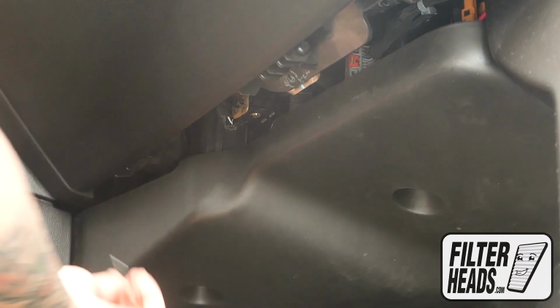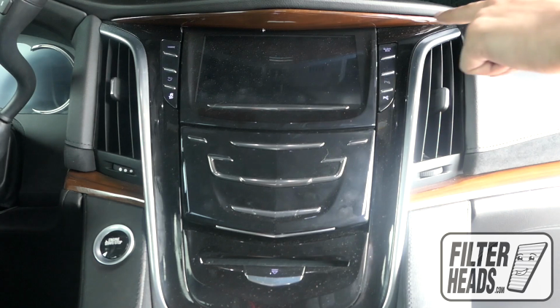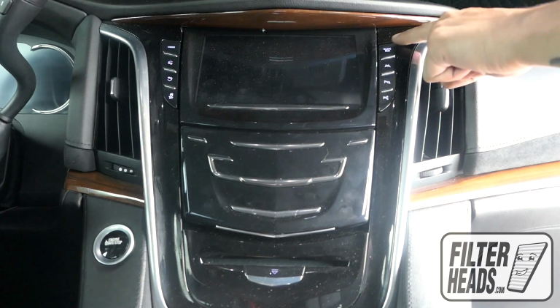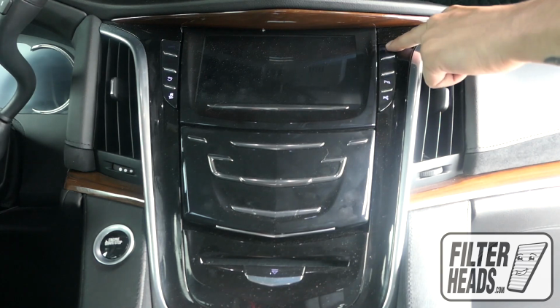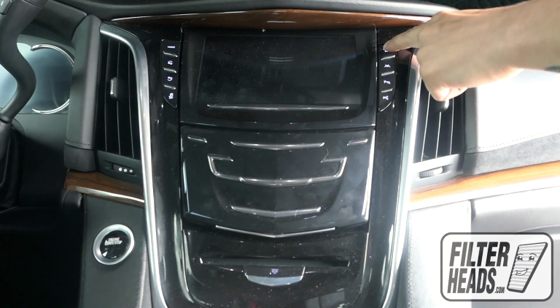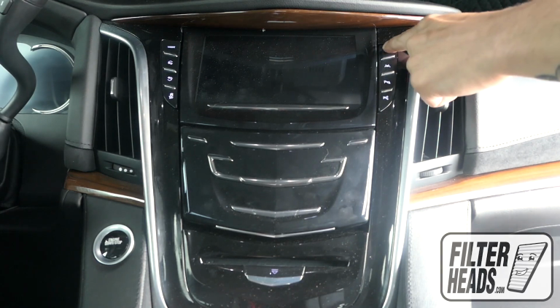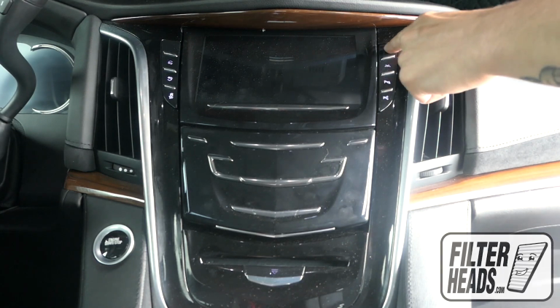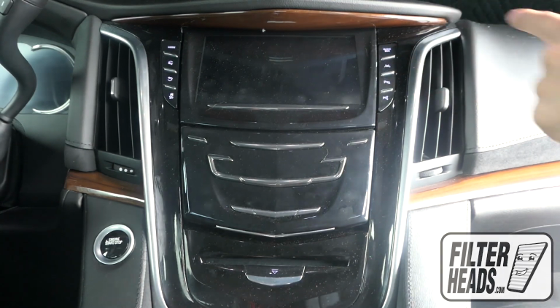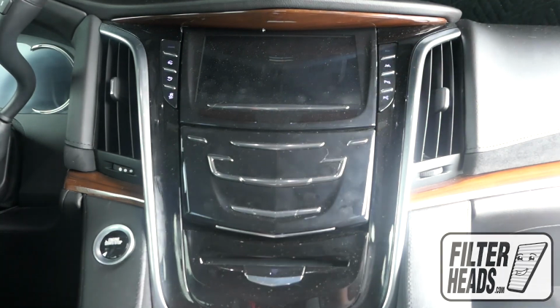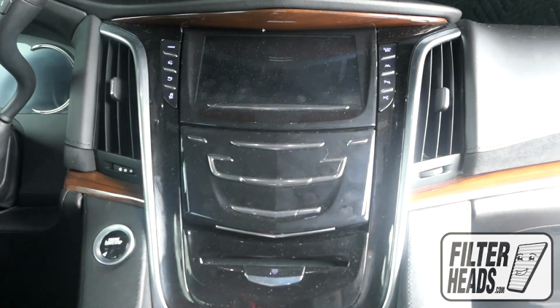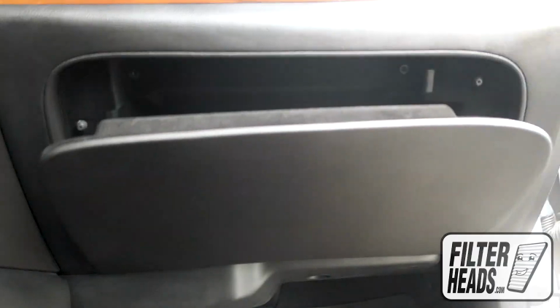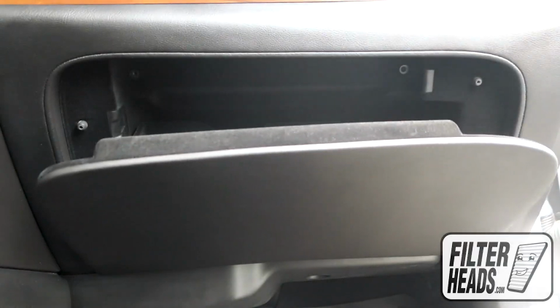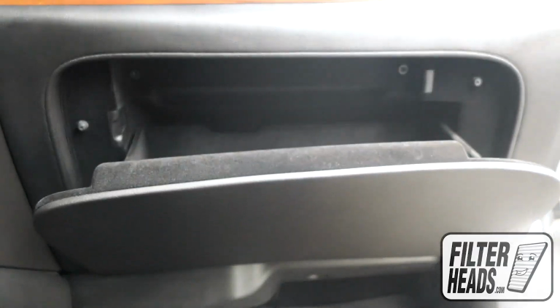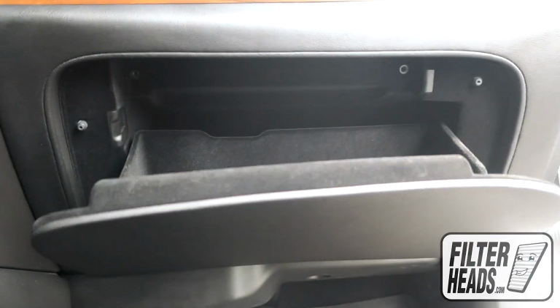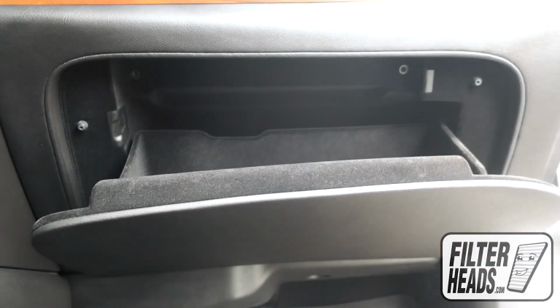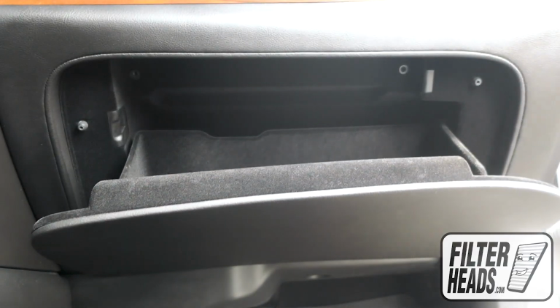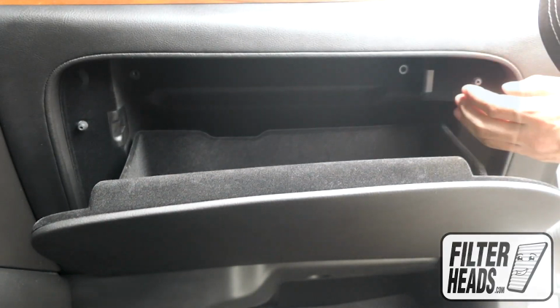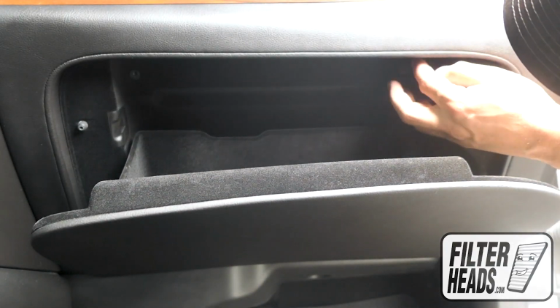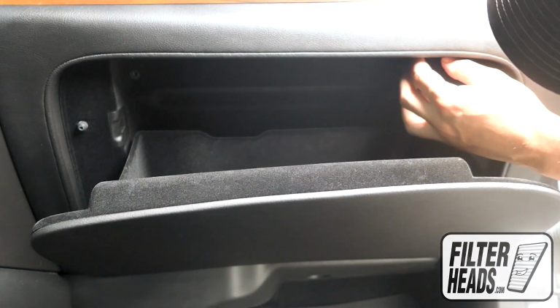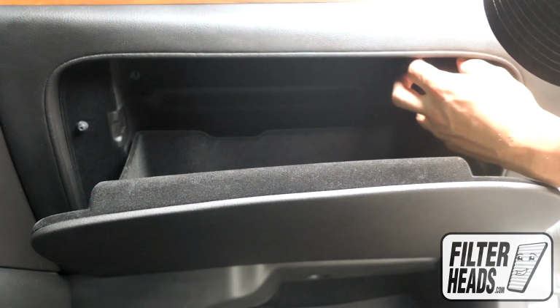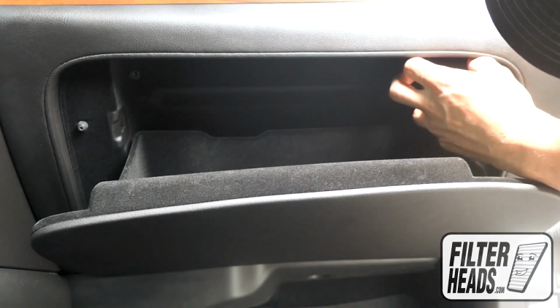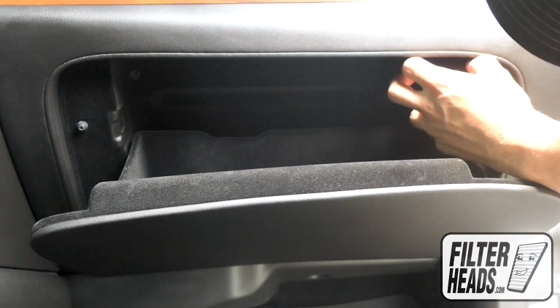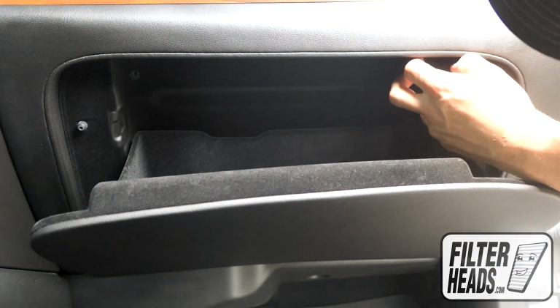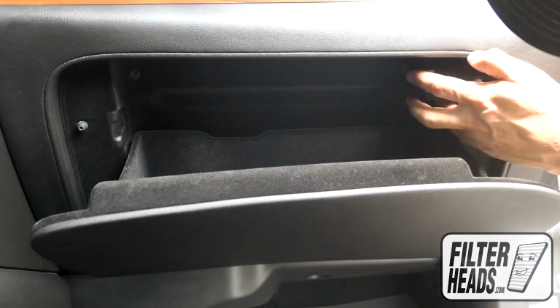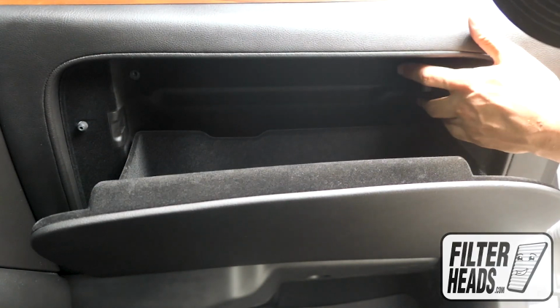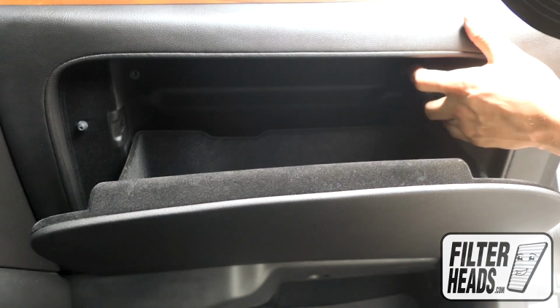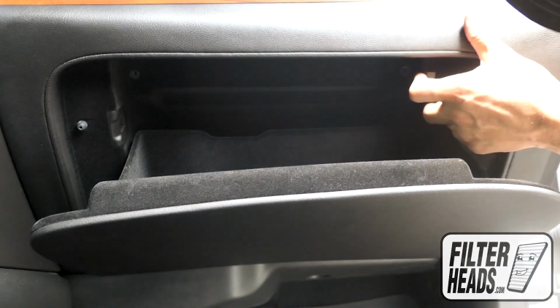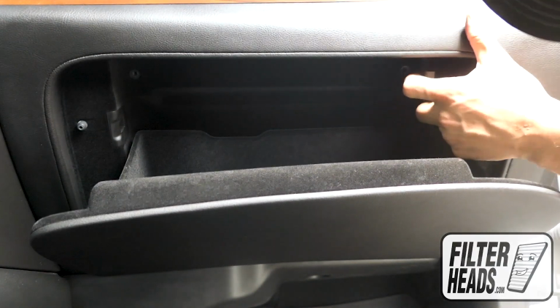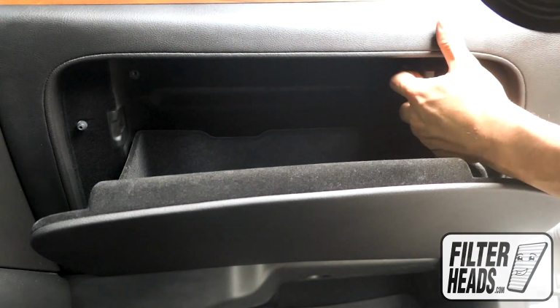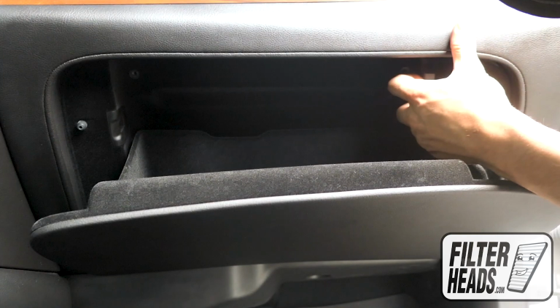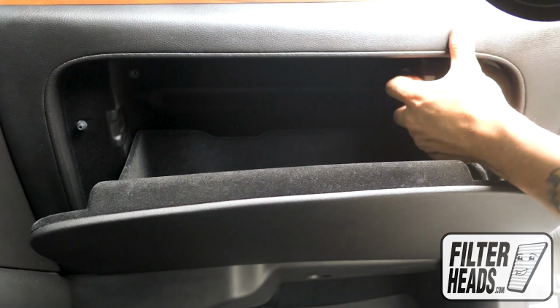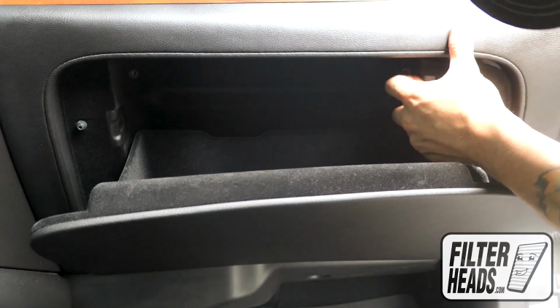Open the glove box. Remove the glove box assembly and set it on the floor.